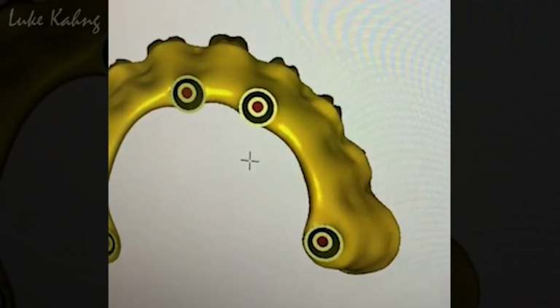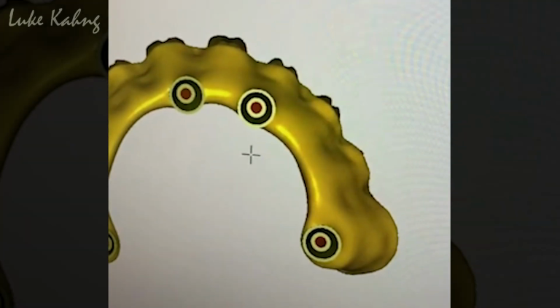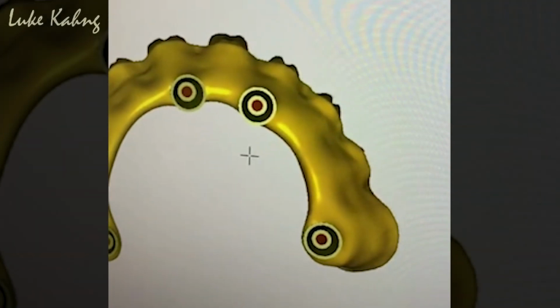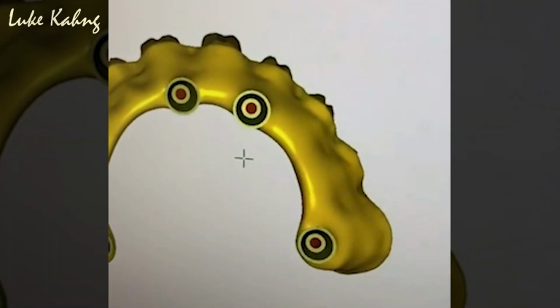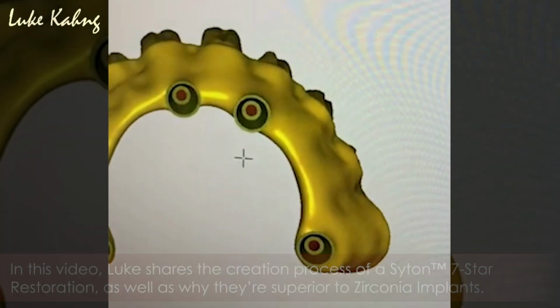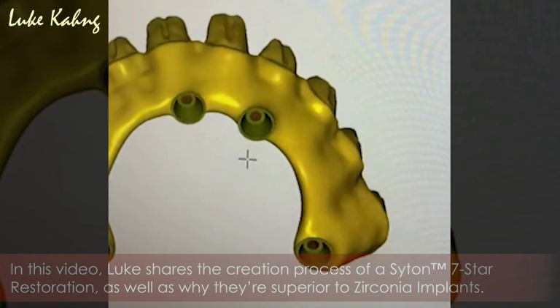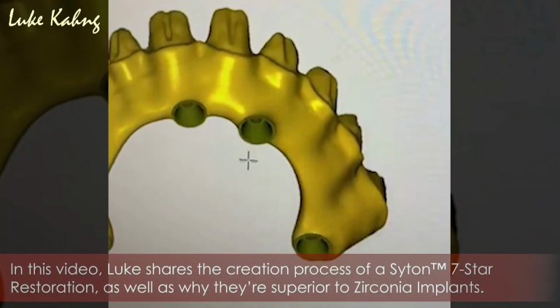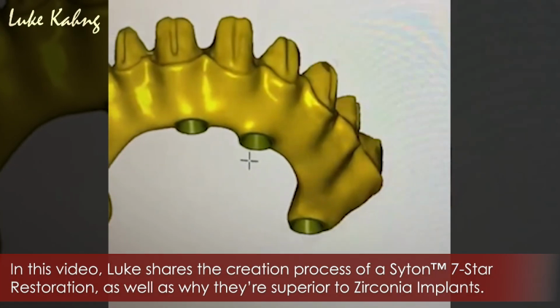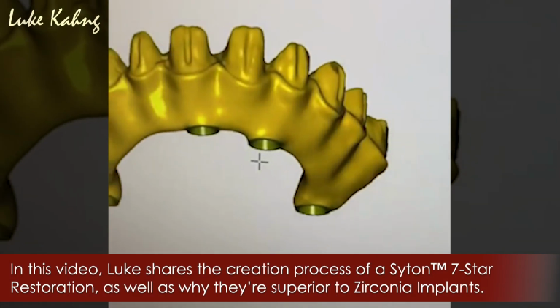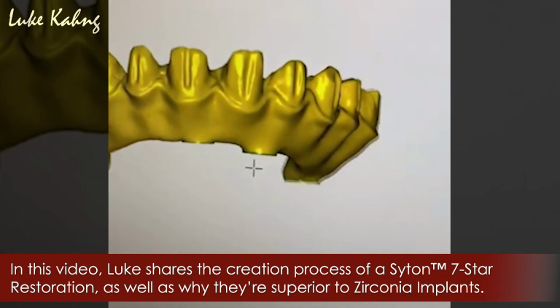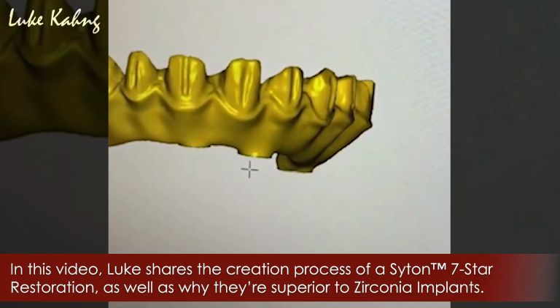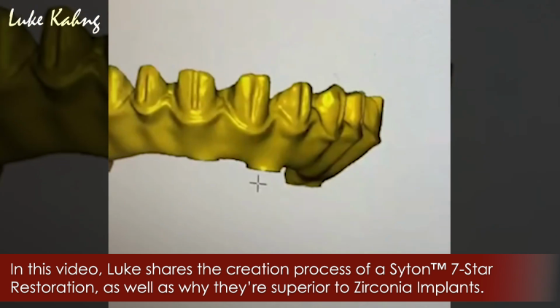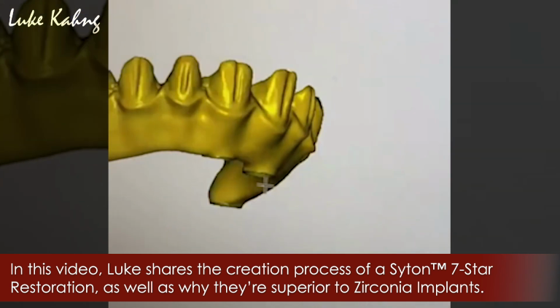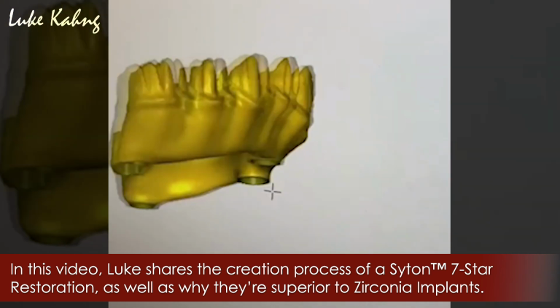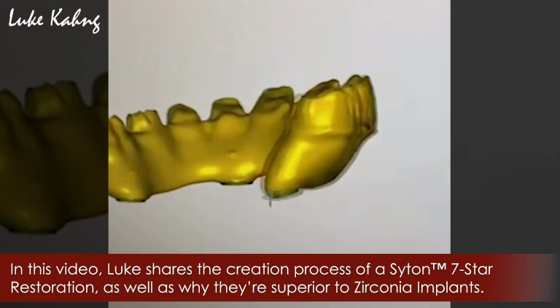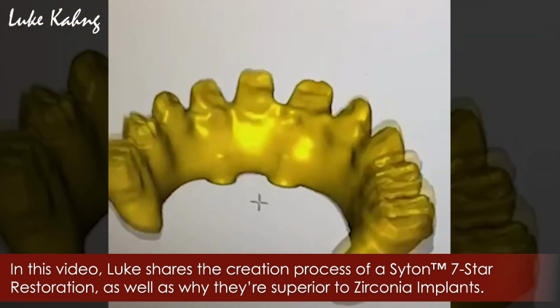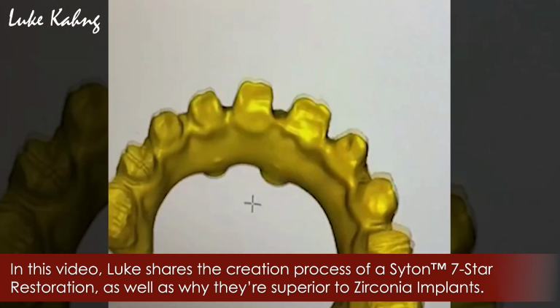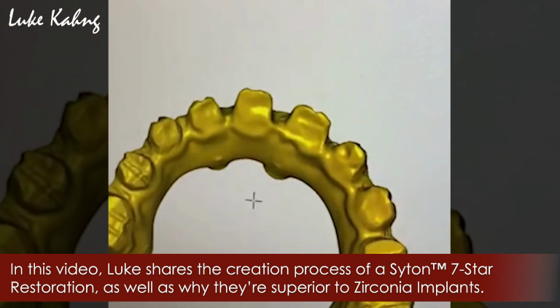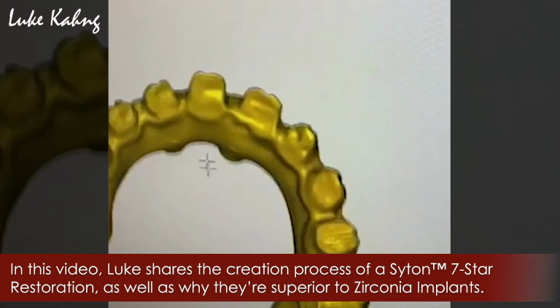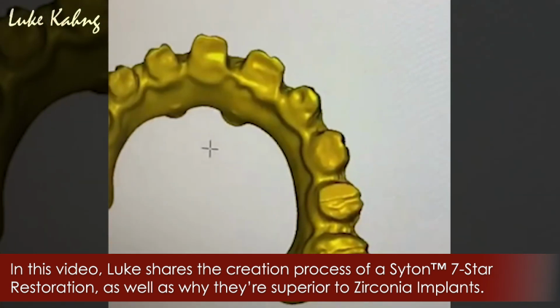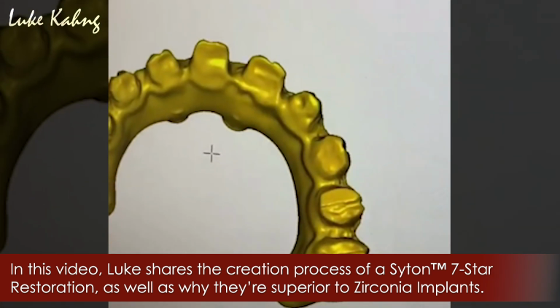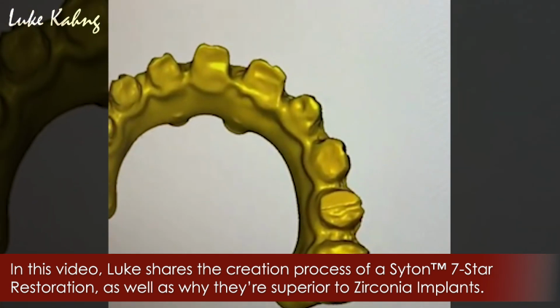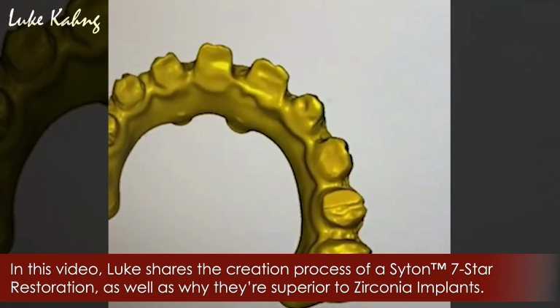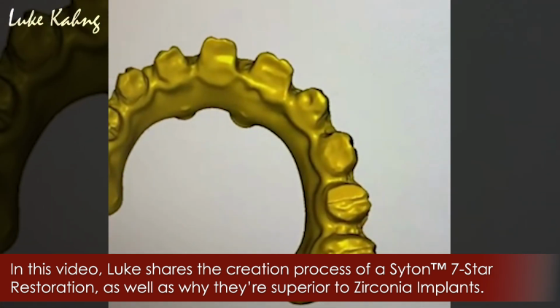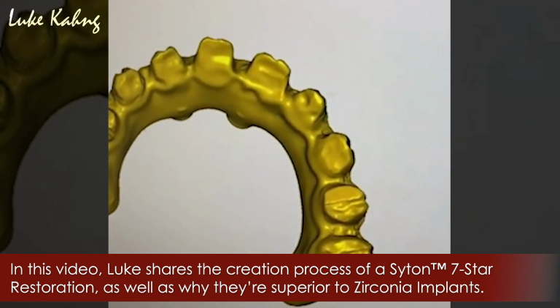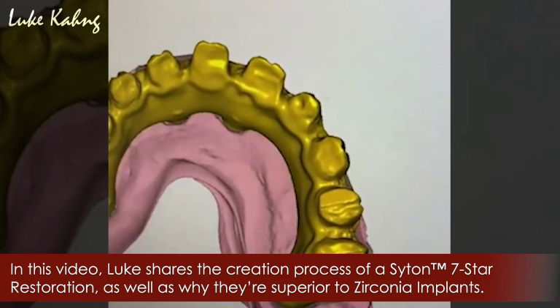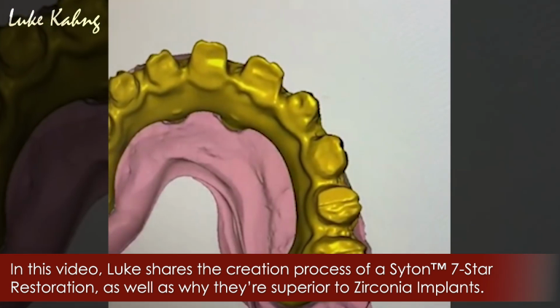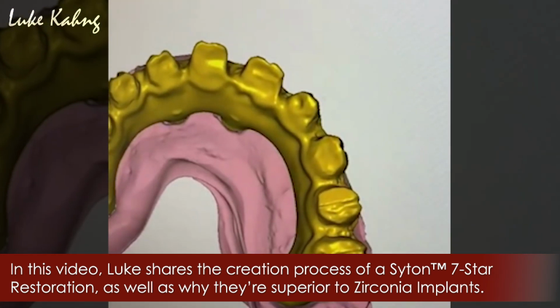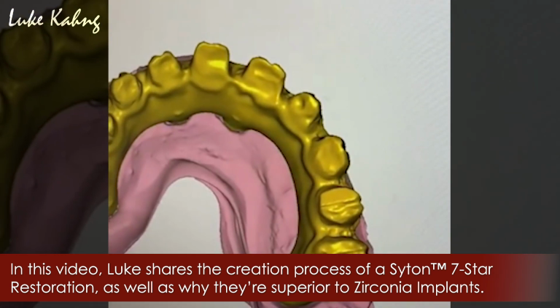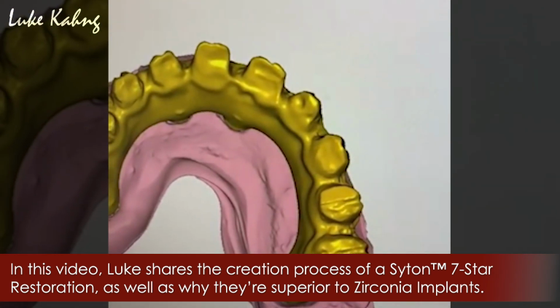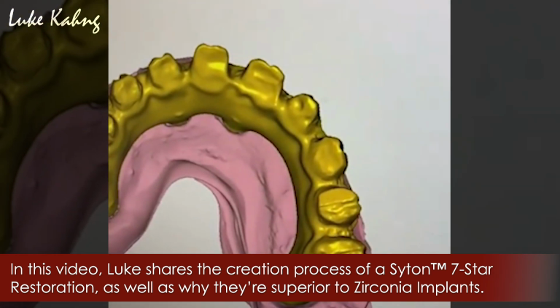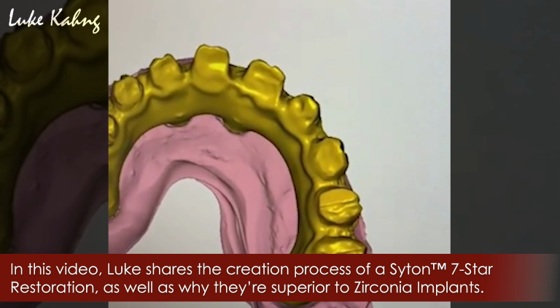Another seven-star case for Dr. Eric Wong. It's a multi-unit lingual.